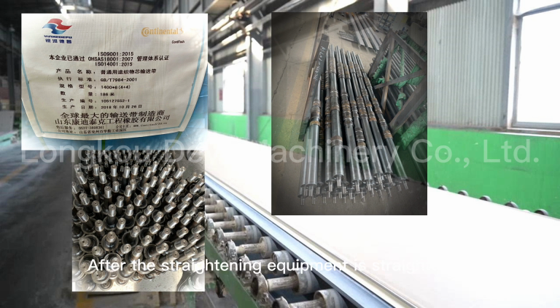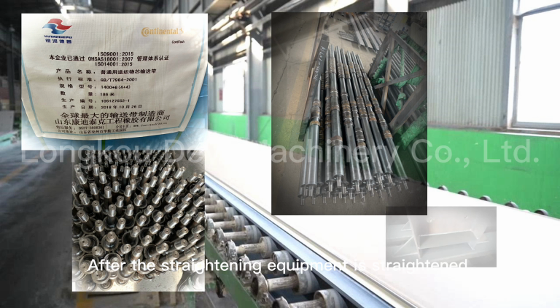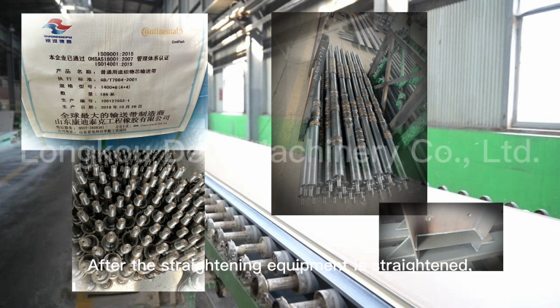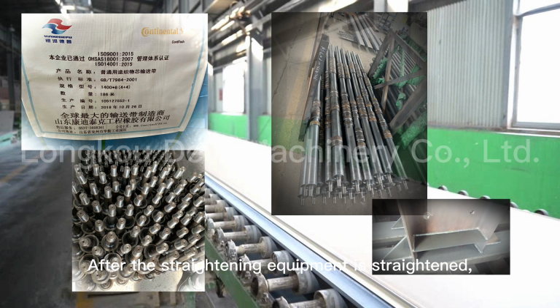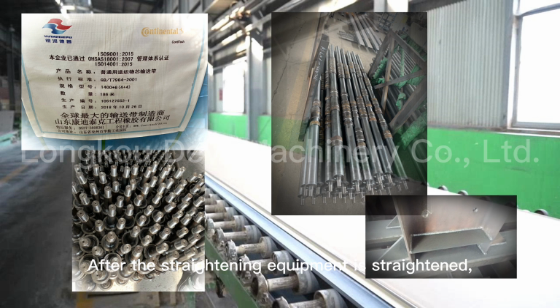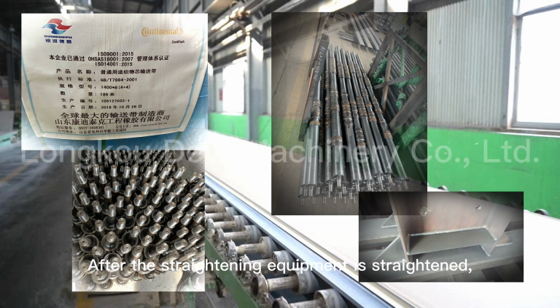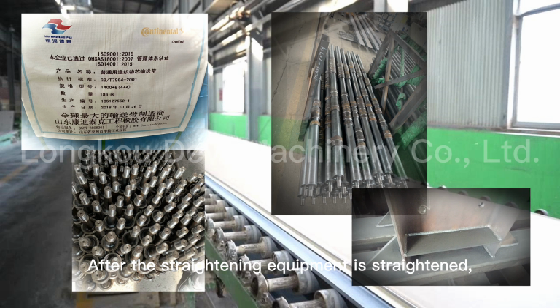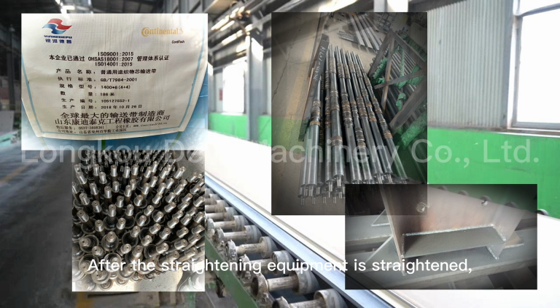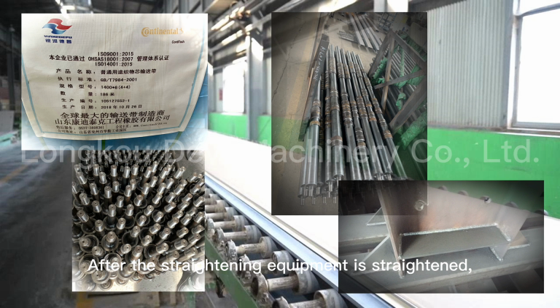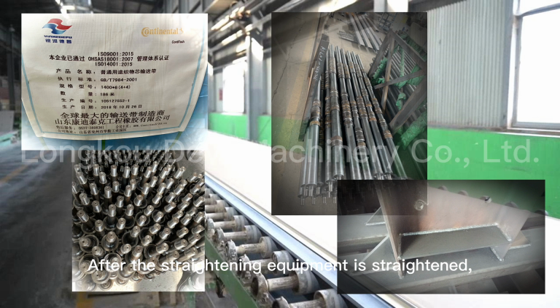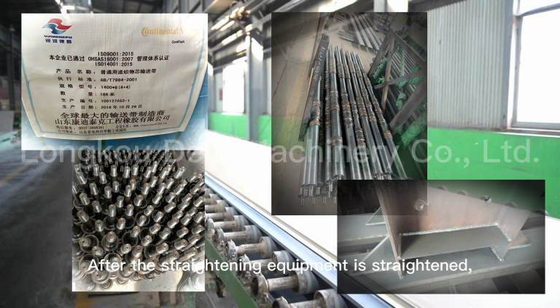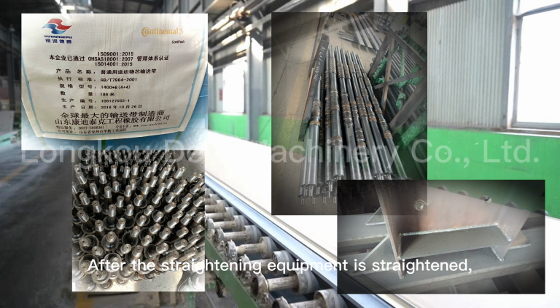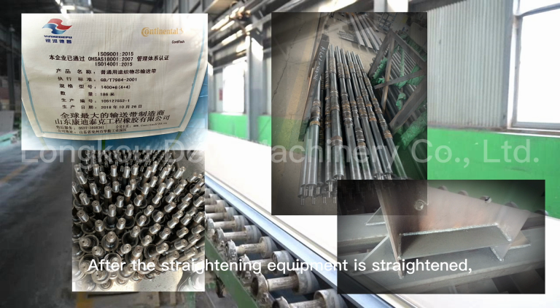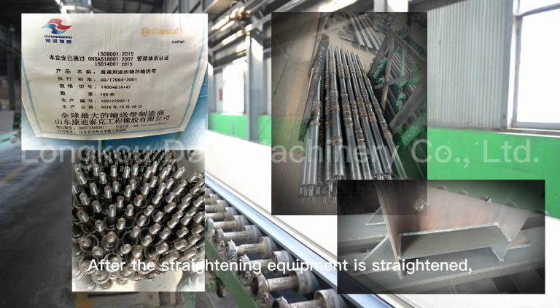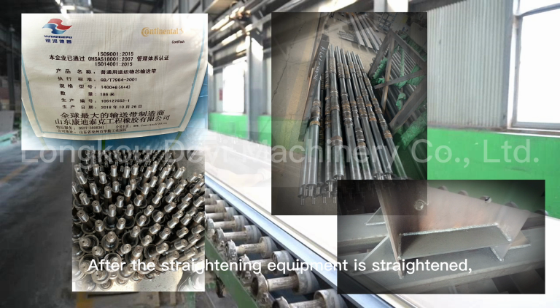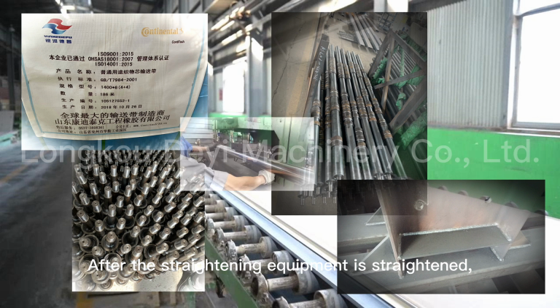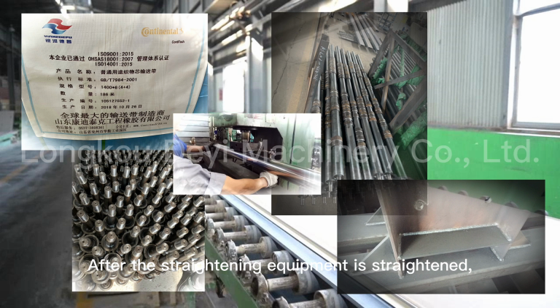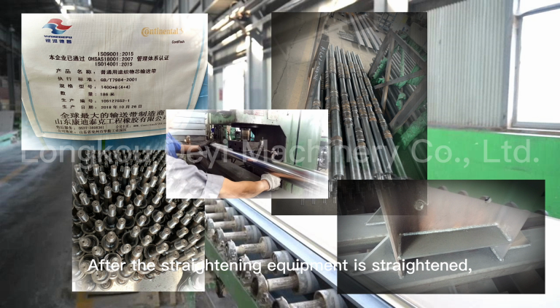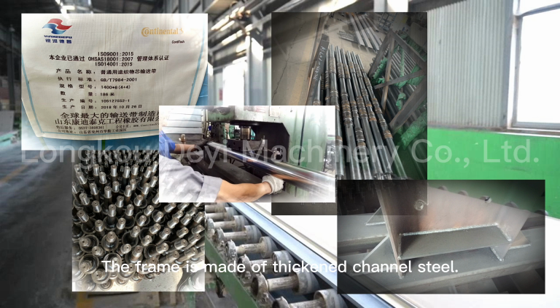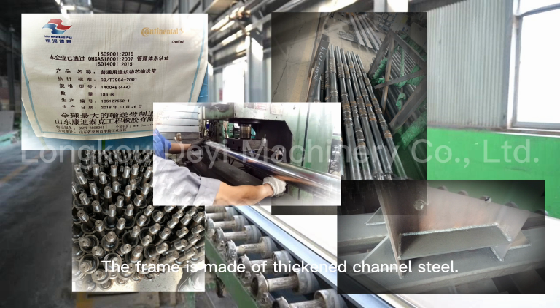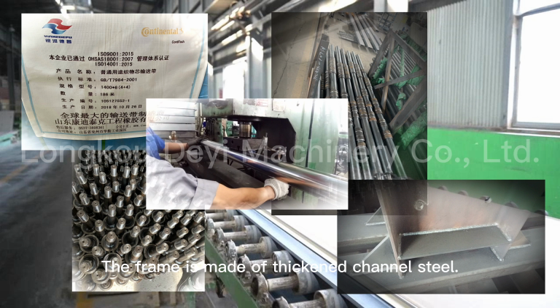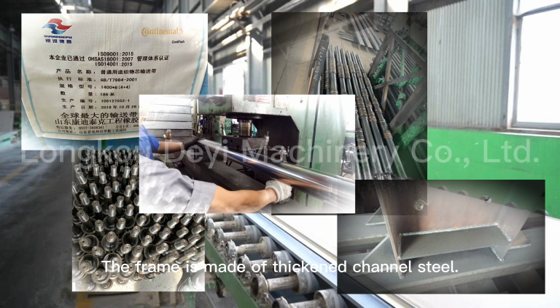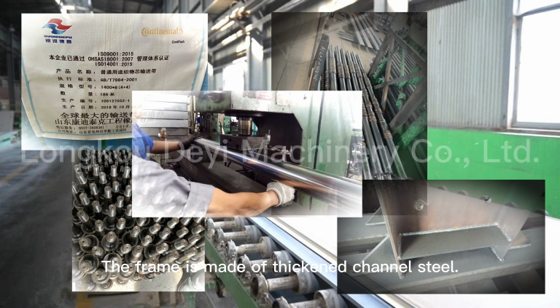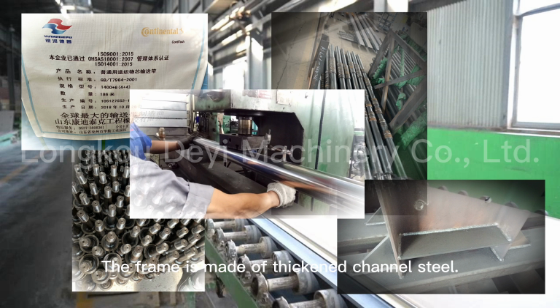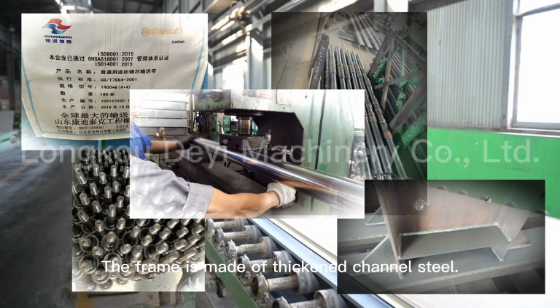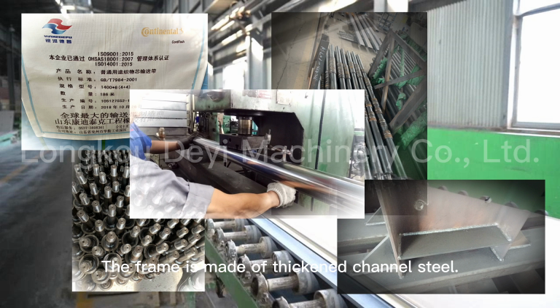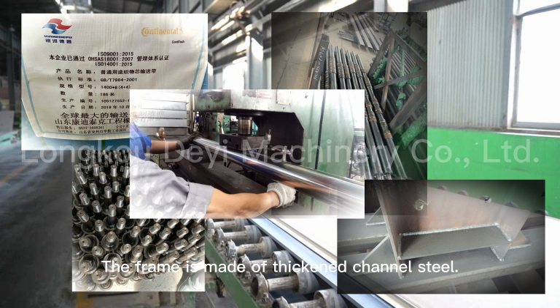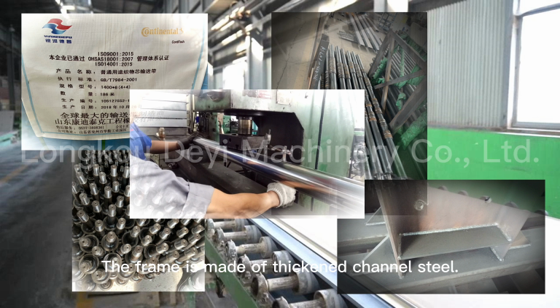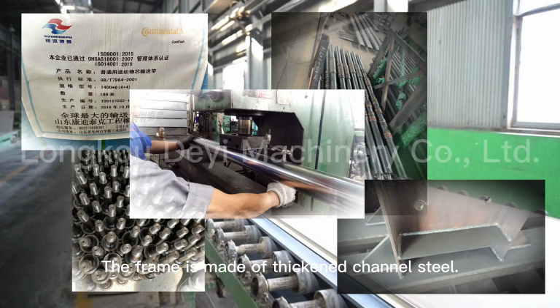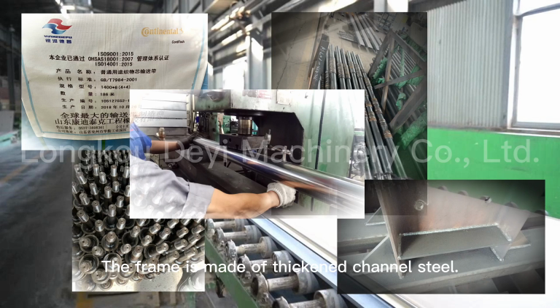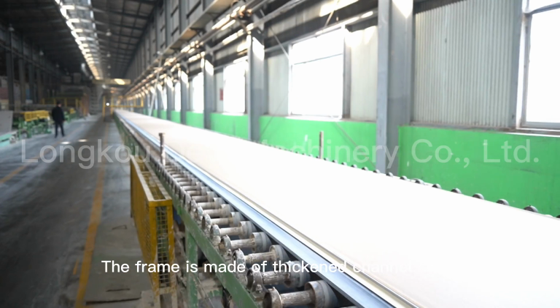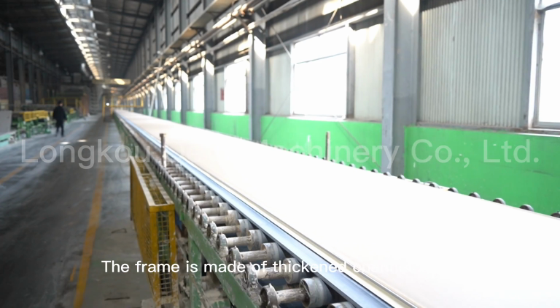After the straightening equipment is straightened, the frame is made of vacant channel steel.